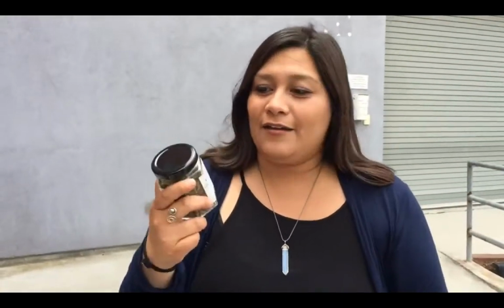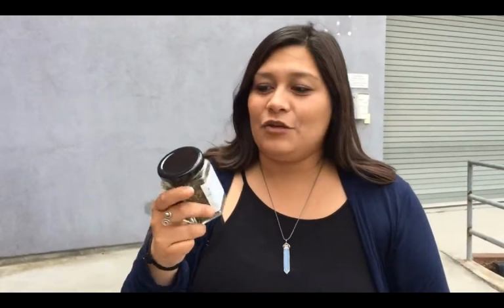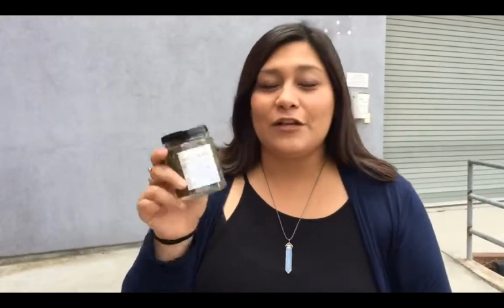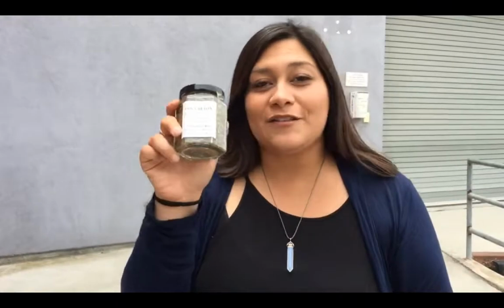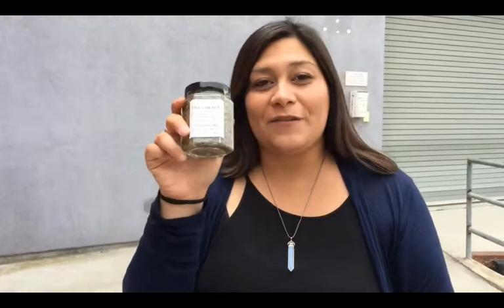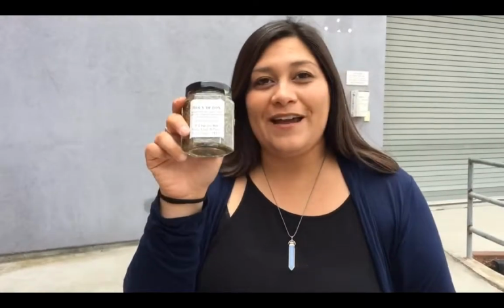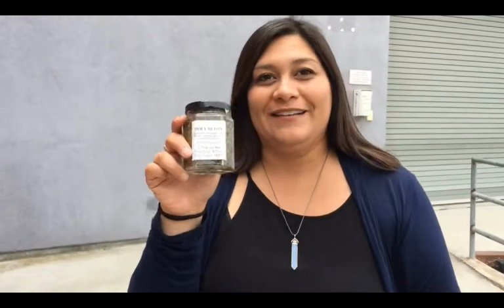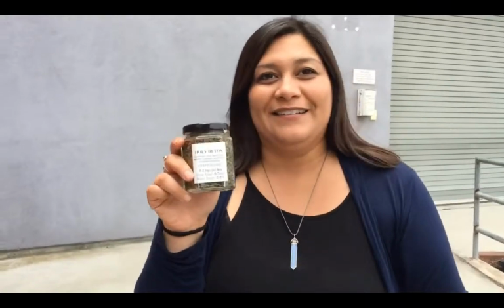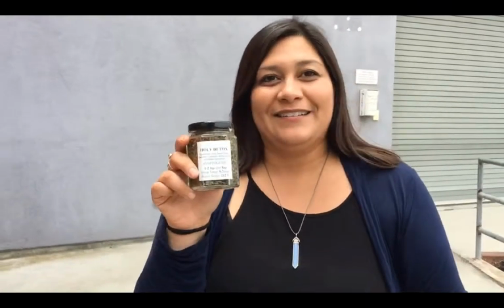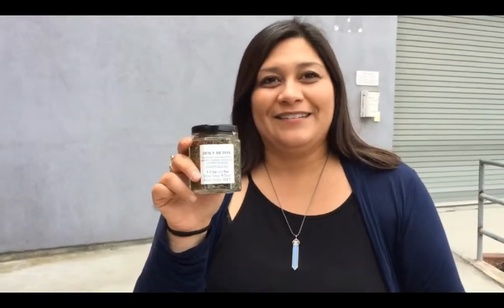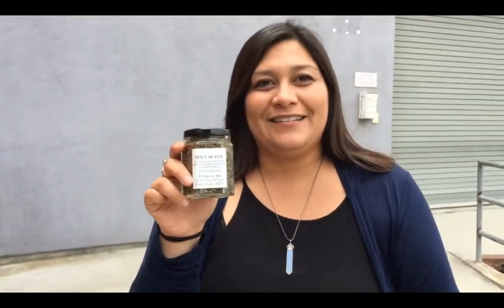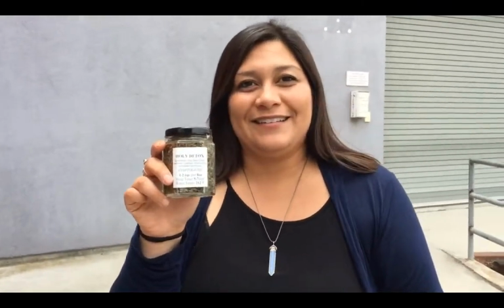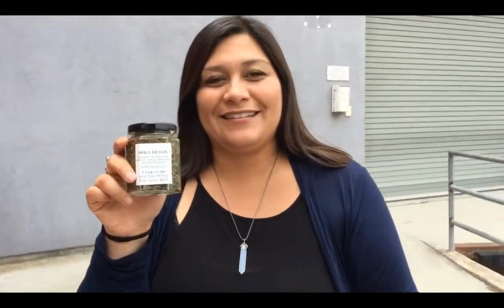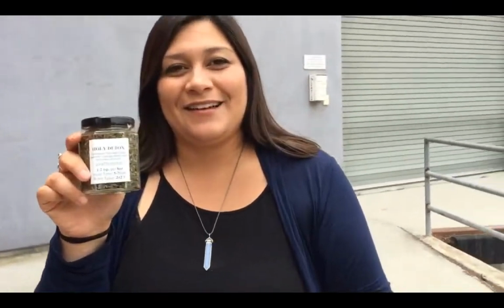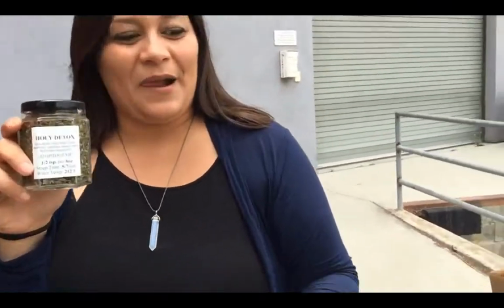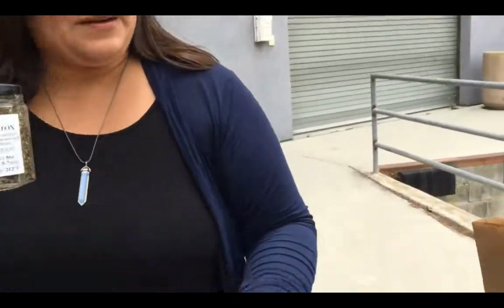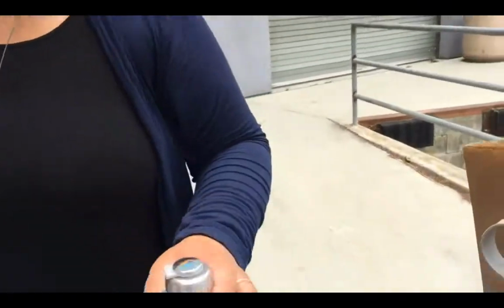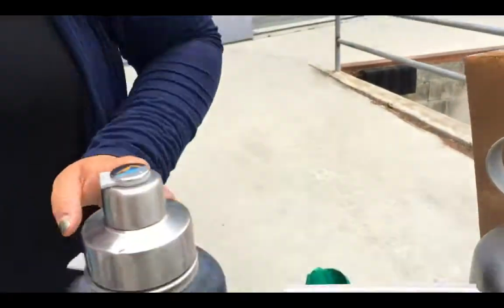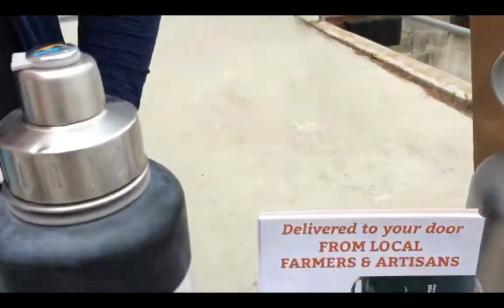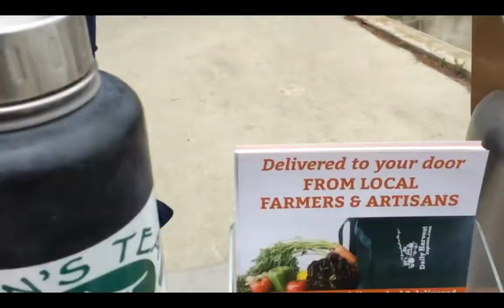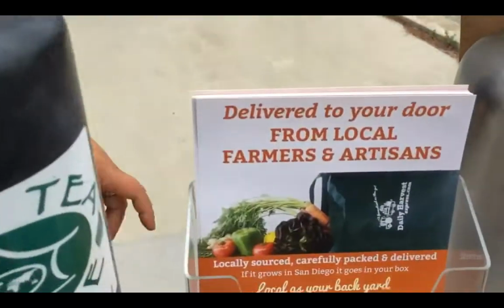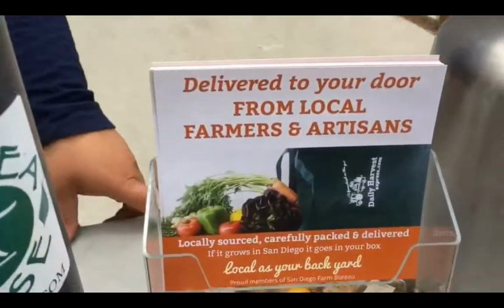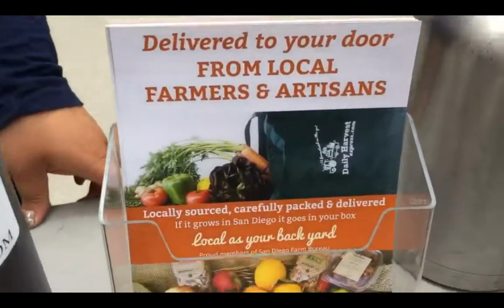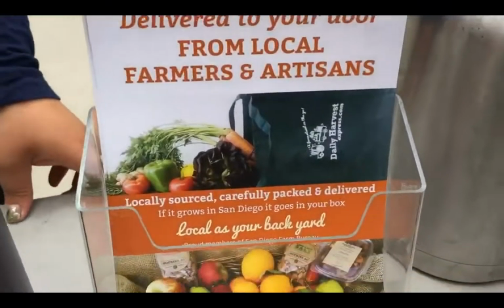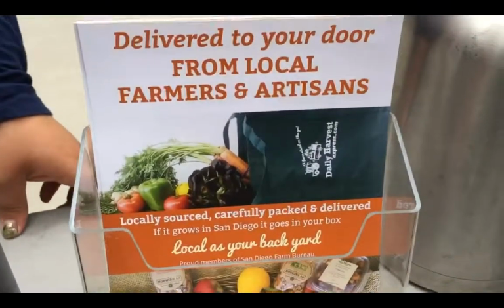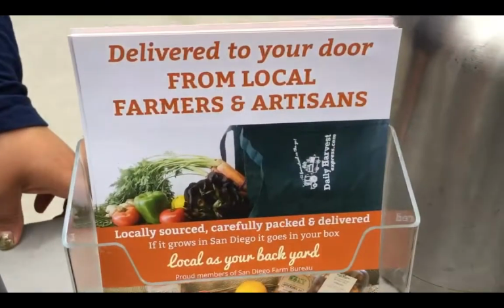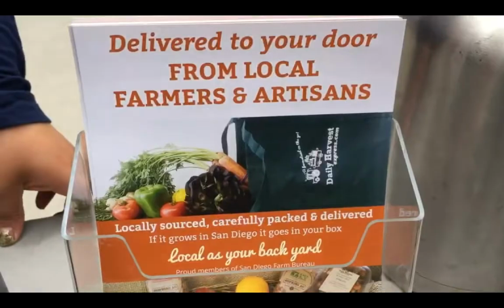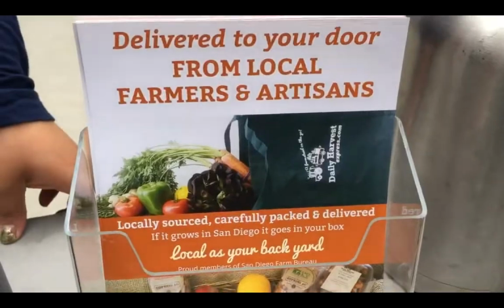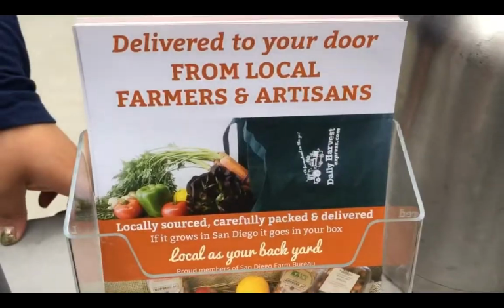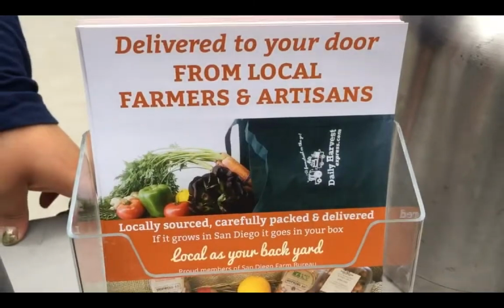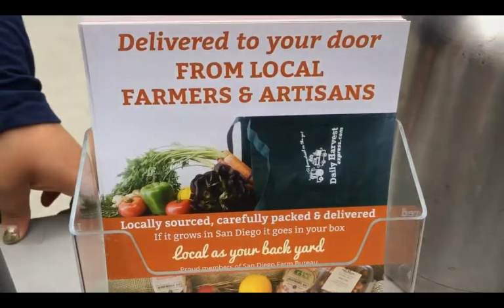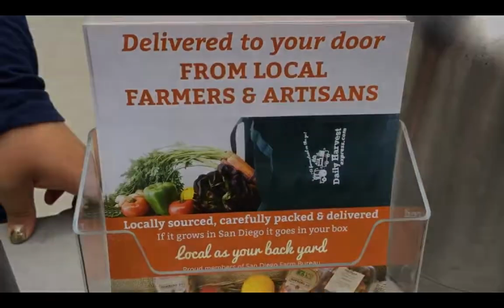And you can drink this throughout the day. Don't forget you can get that online at Daily Harvest Express. Thanks, Isabella!